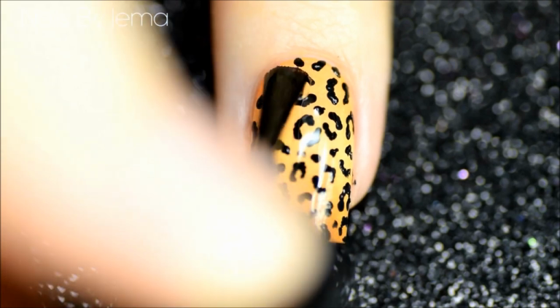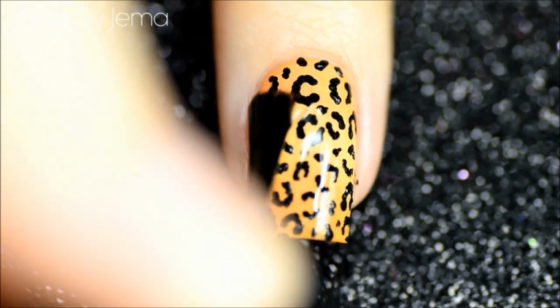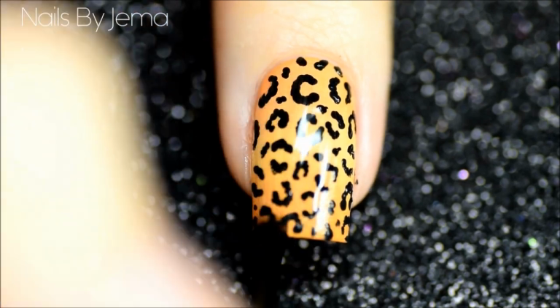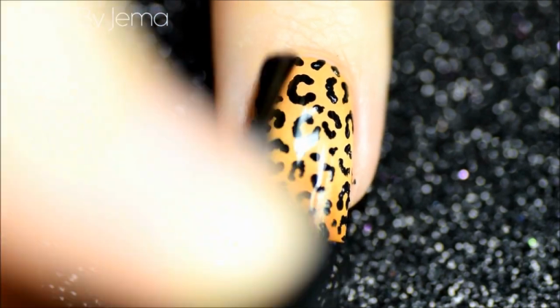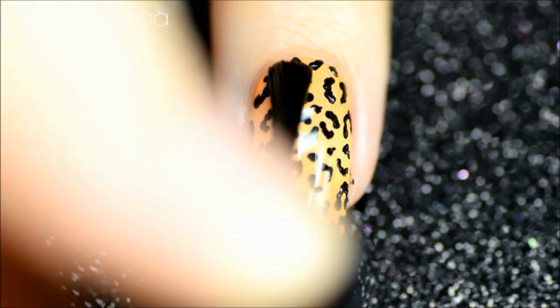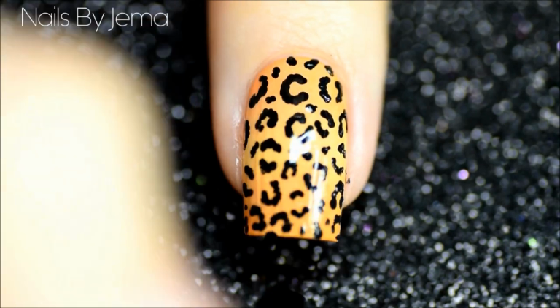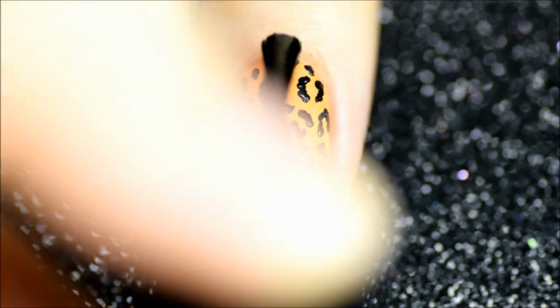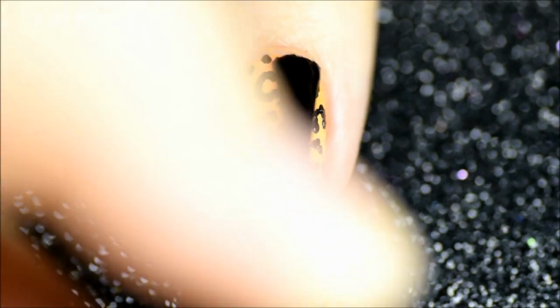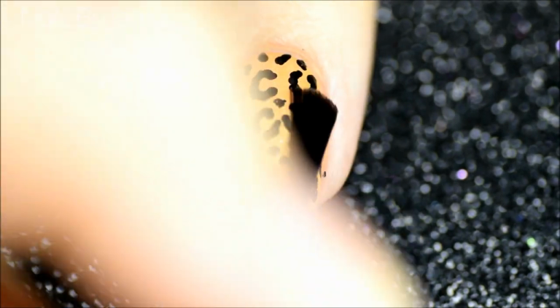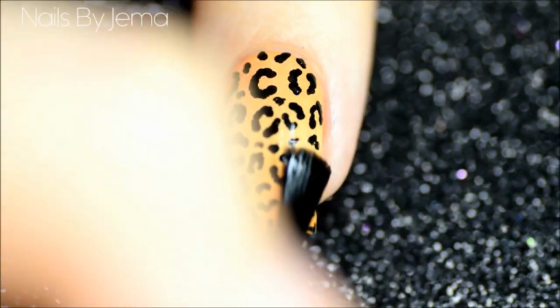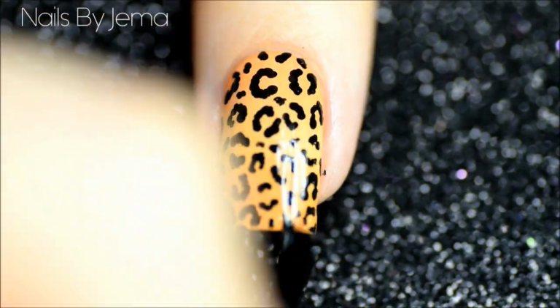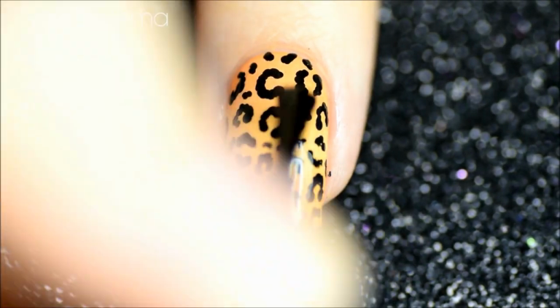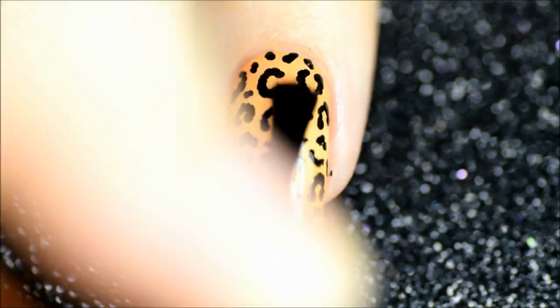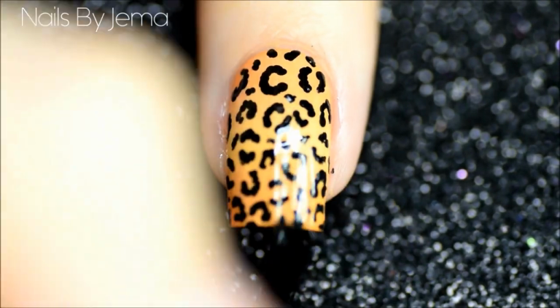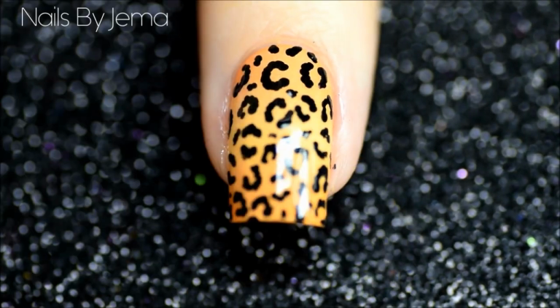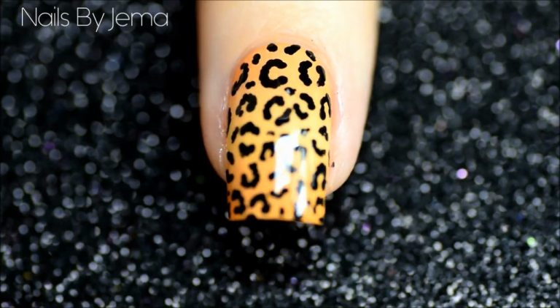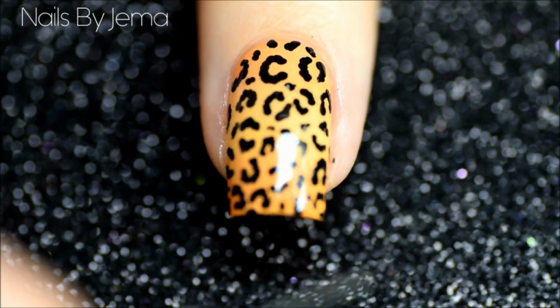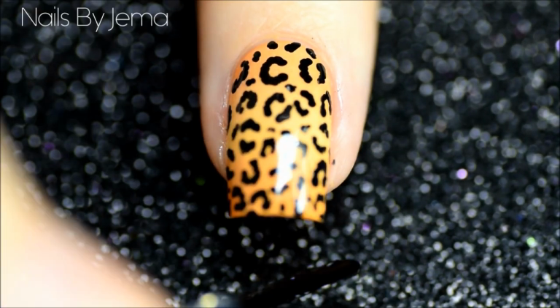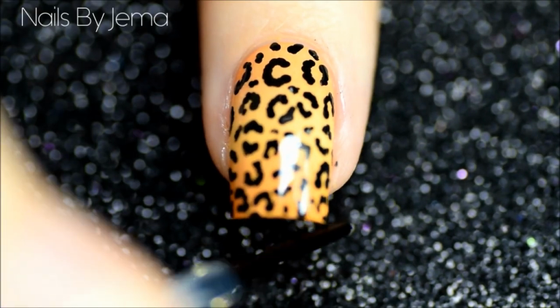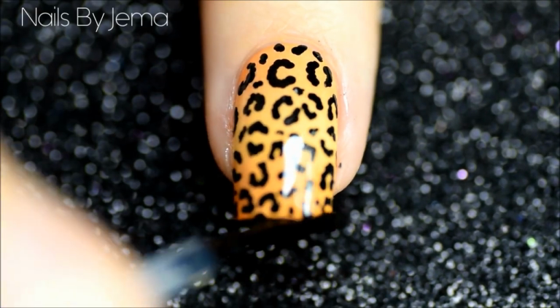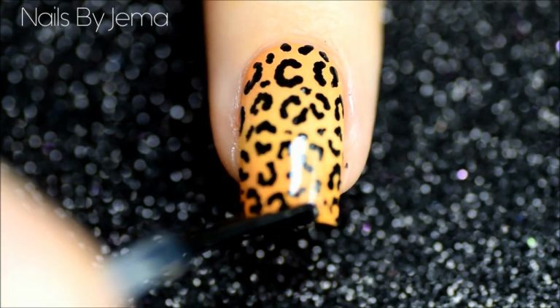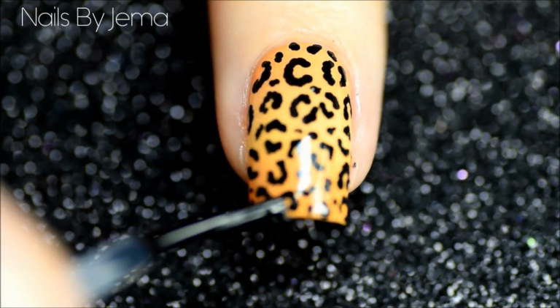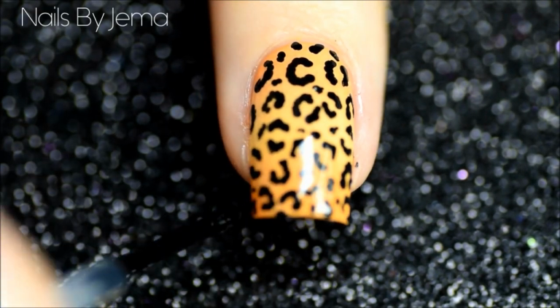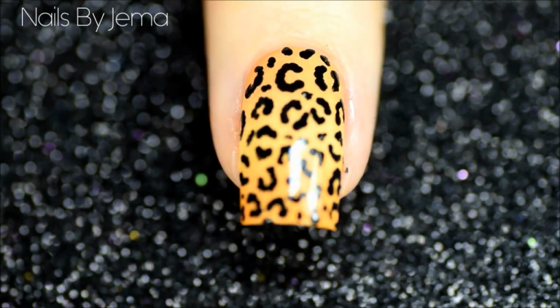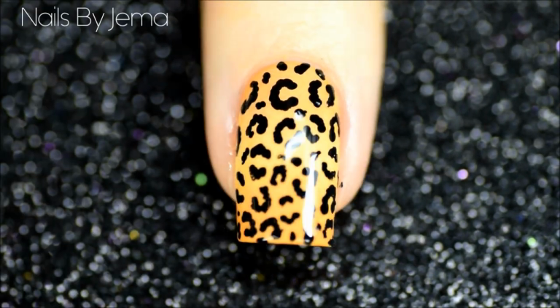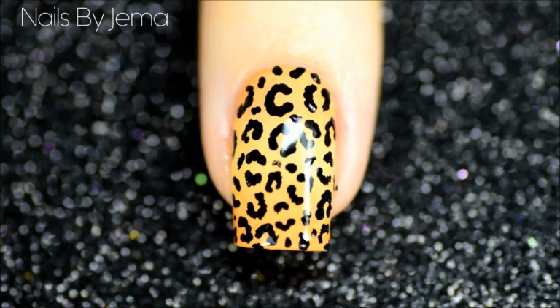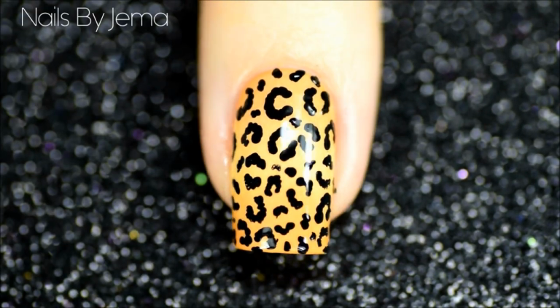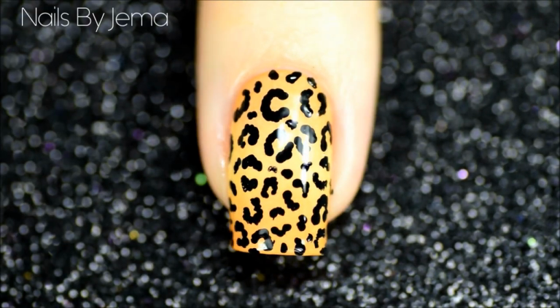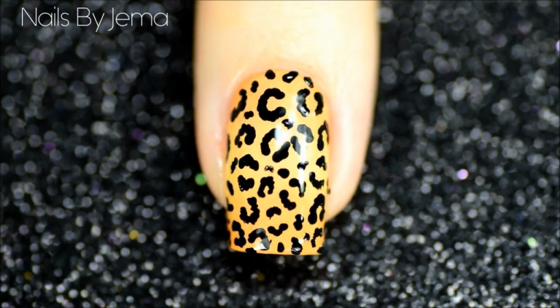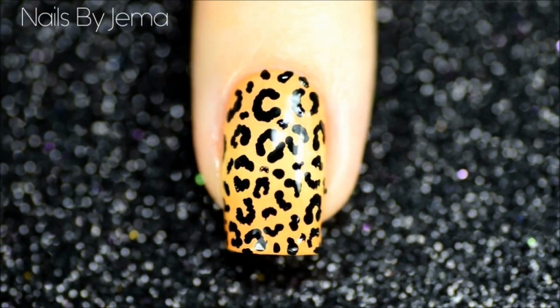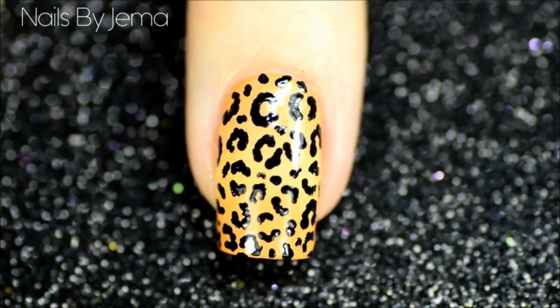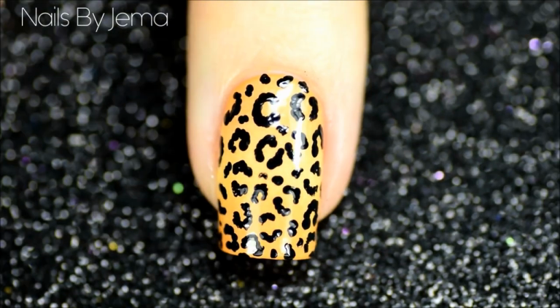Once the whole nail is covered, apply a top coat, remembering to wrap the edge of your nail to prevent any chipping.